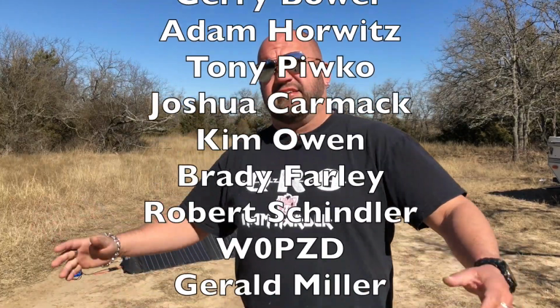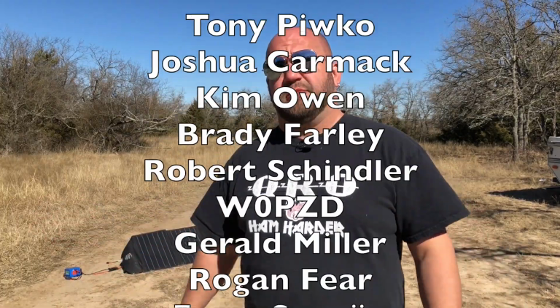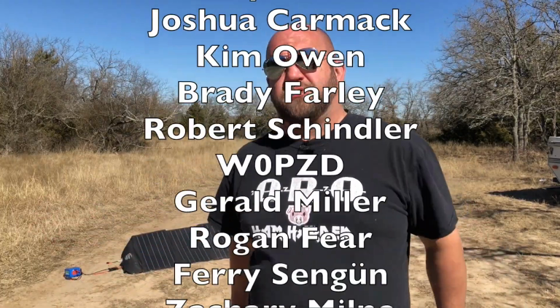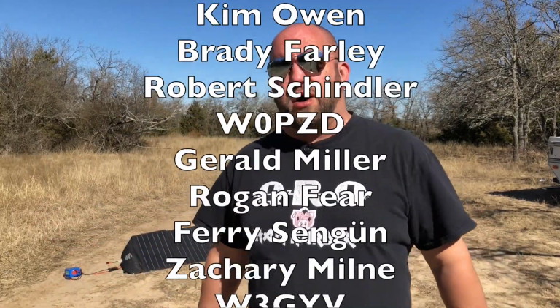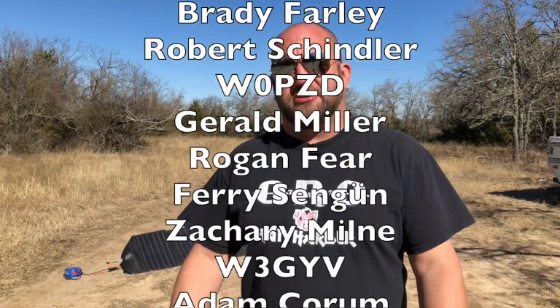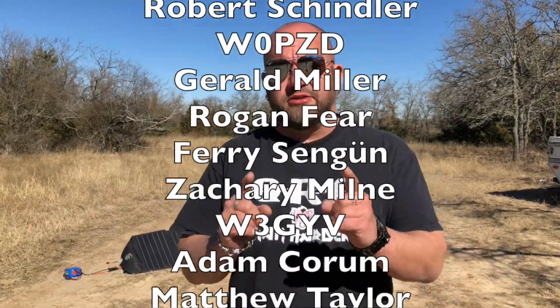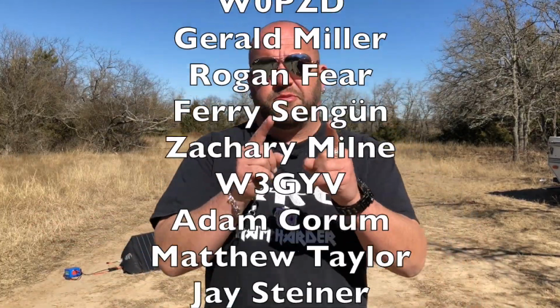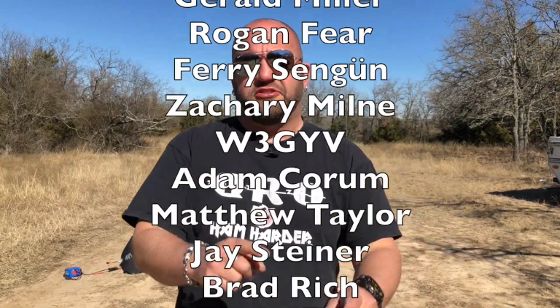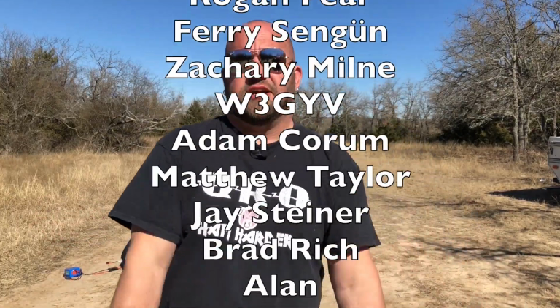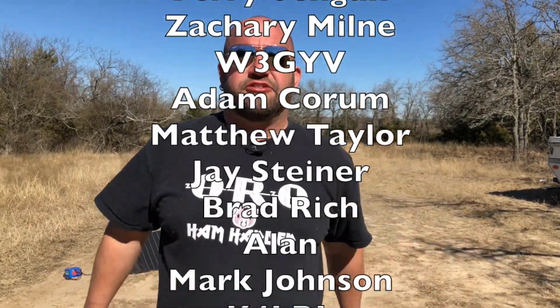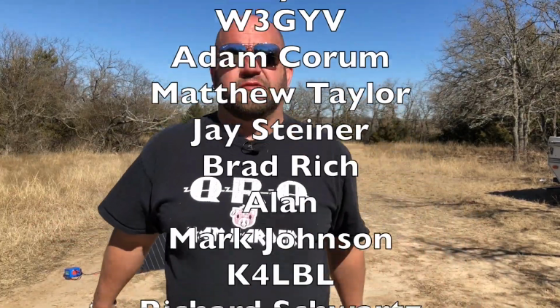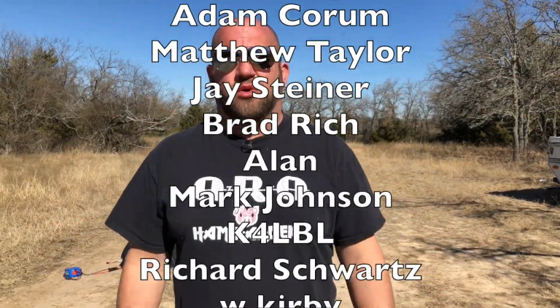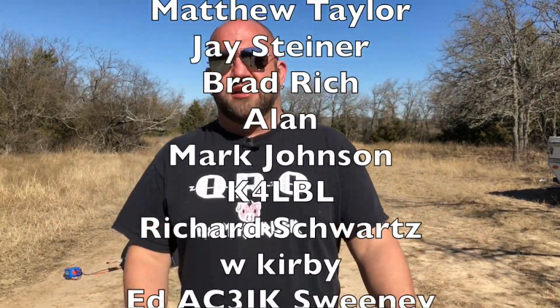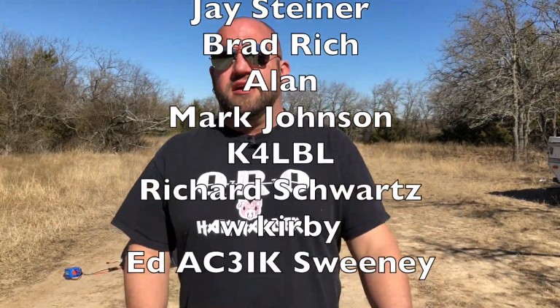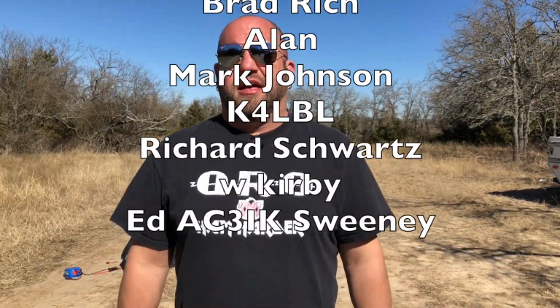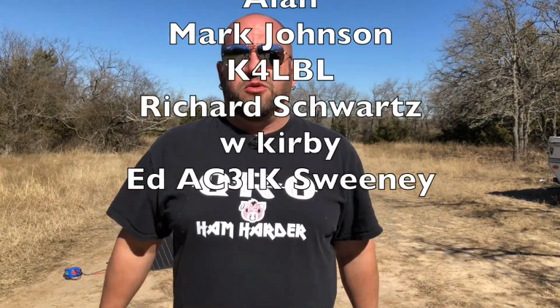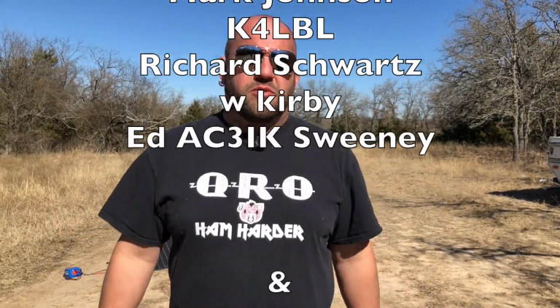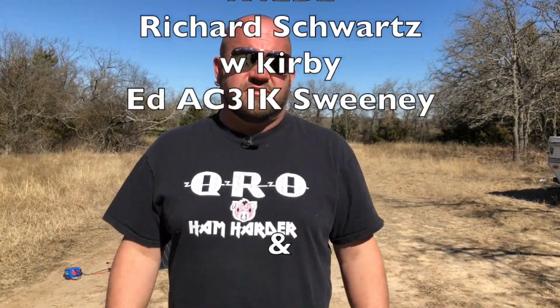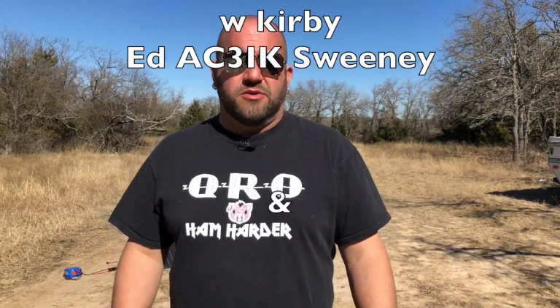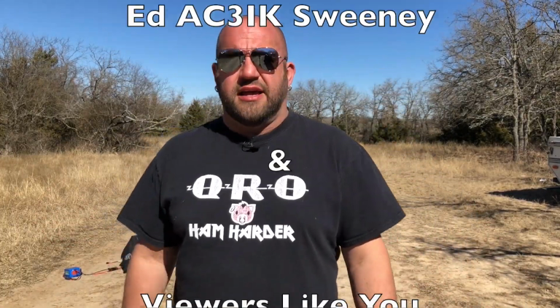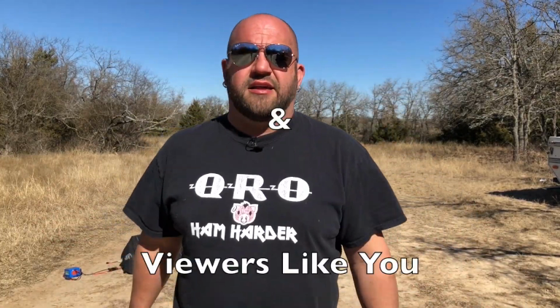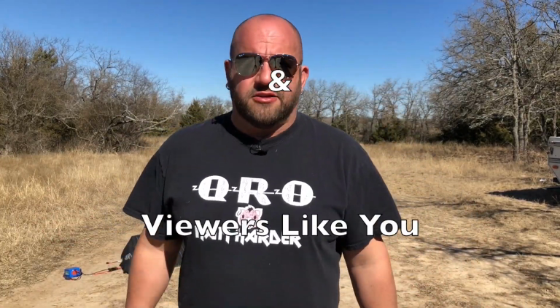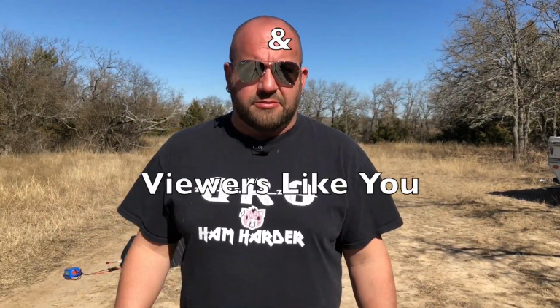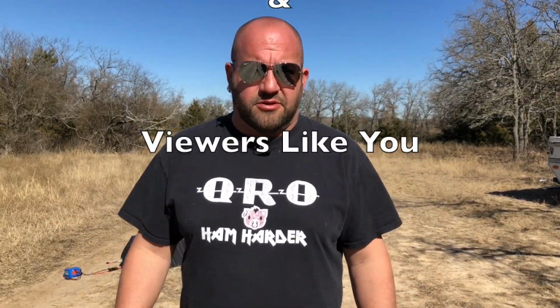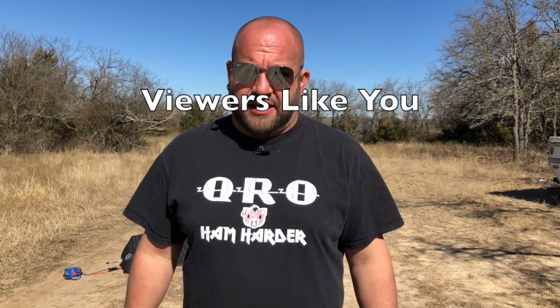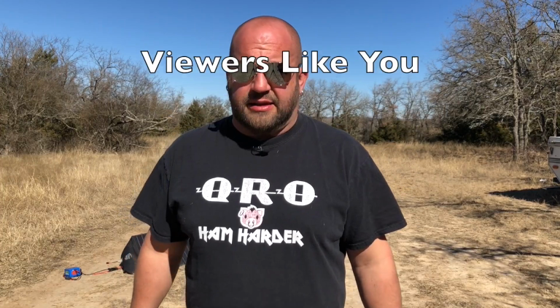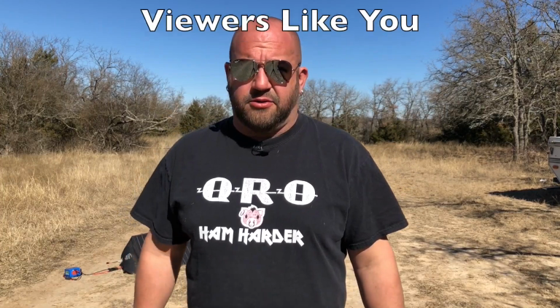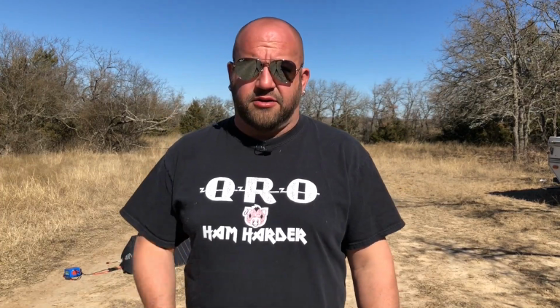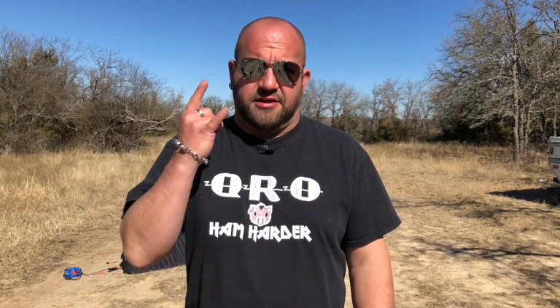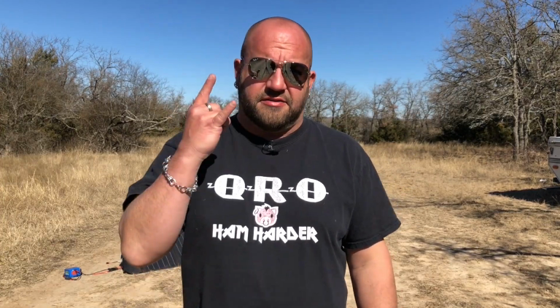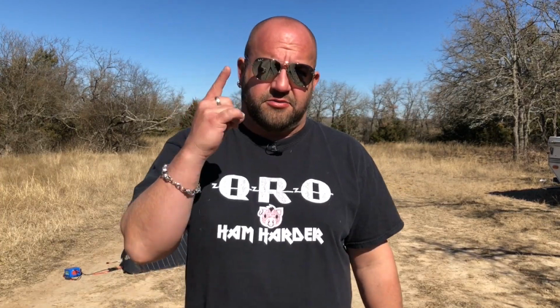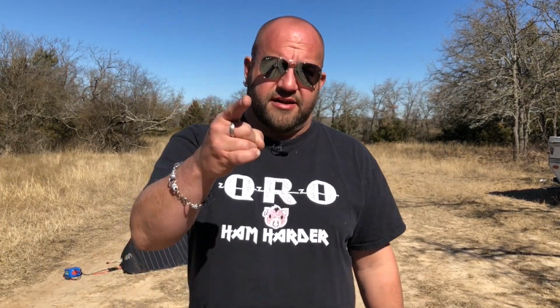Thanks so much for watching. I do appreciate each and every one of you, and we will see you again on another episode of K&MRD Radio Stuff. 73, guys.